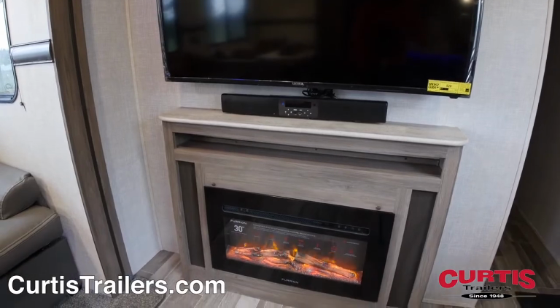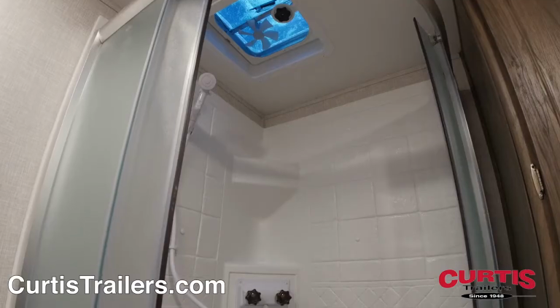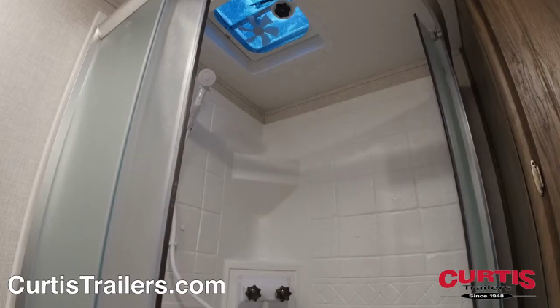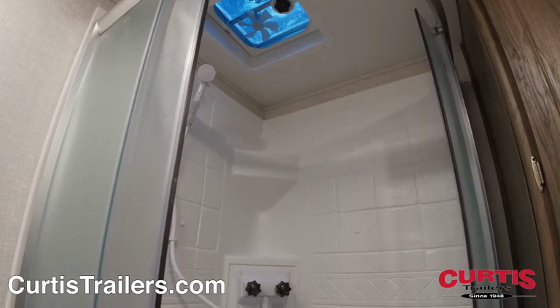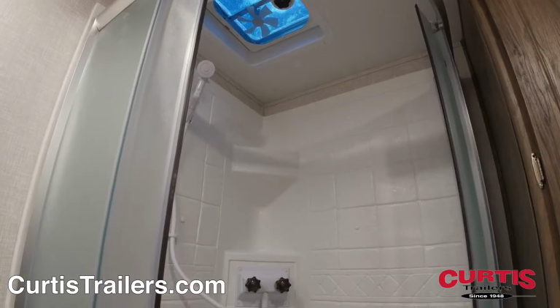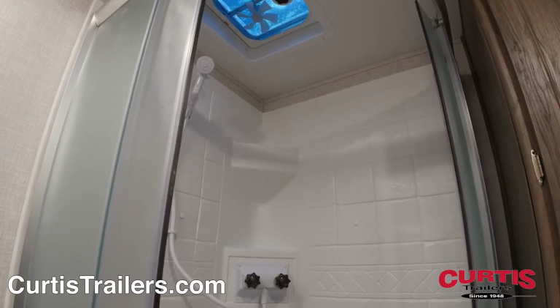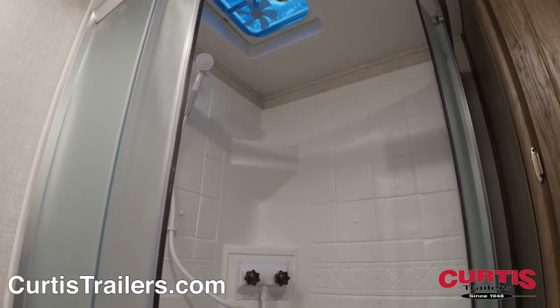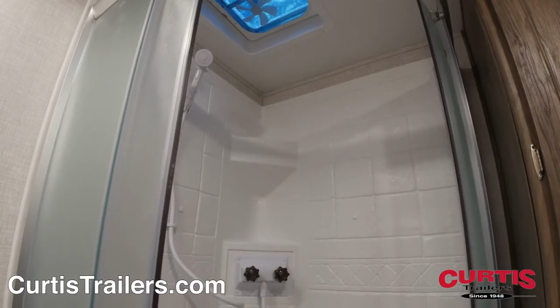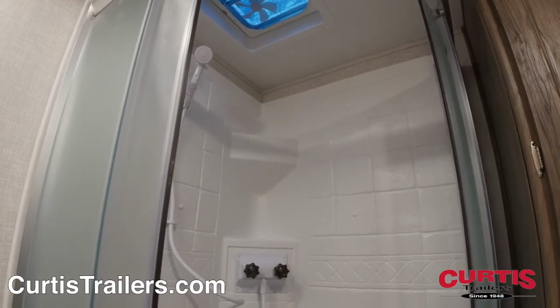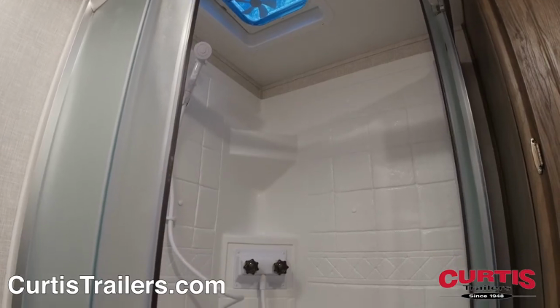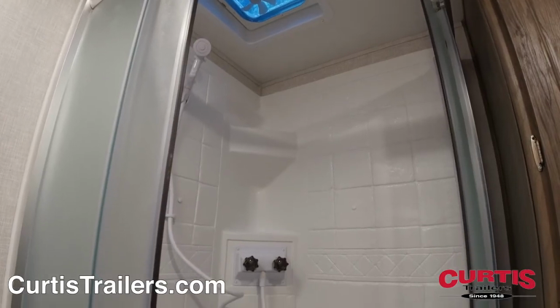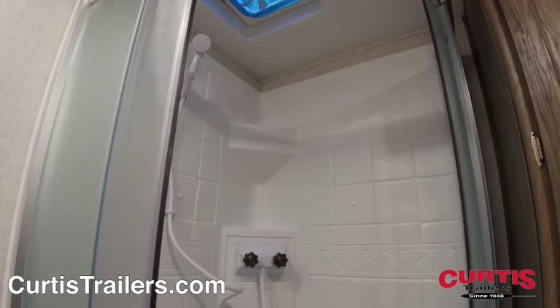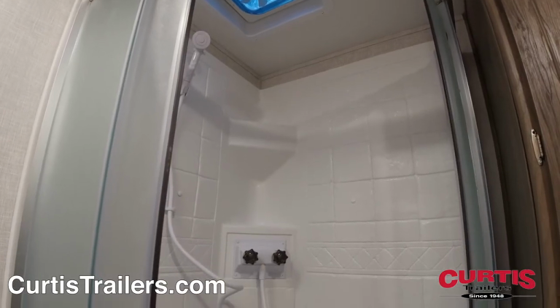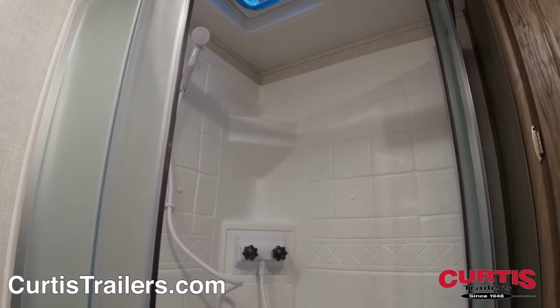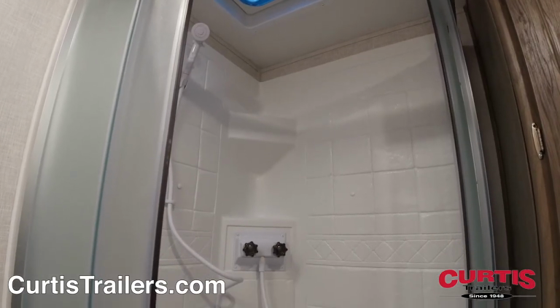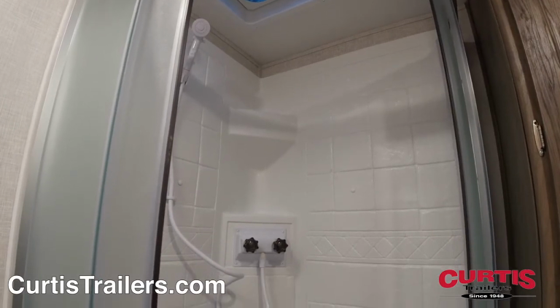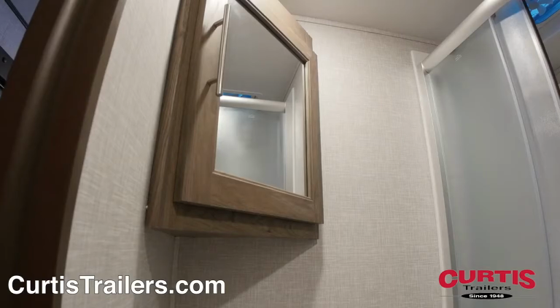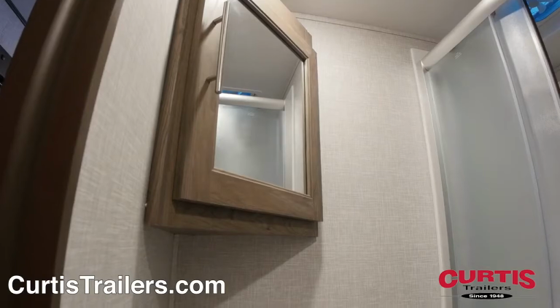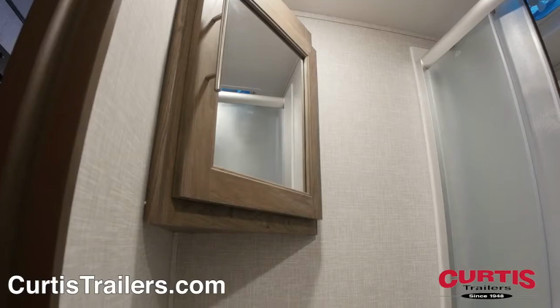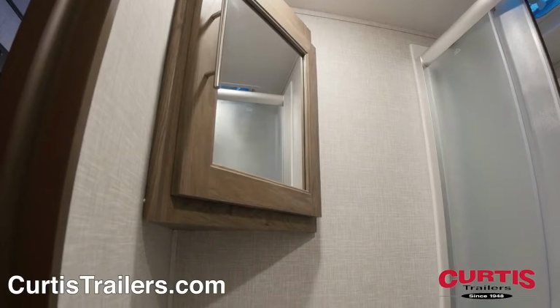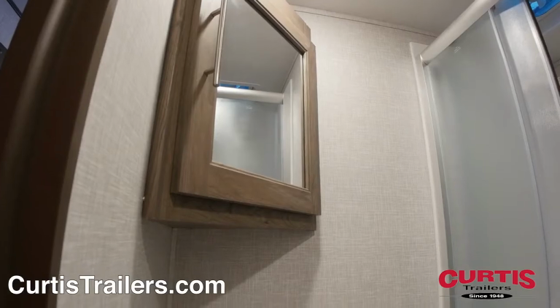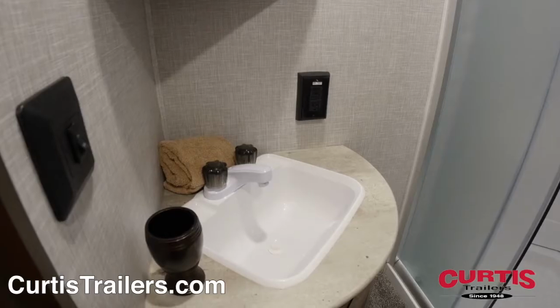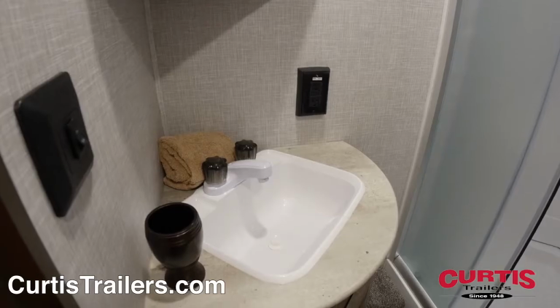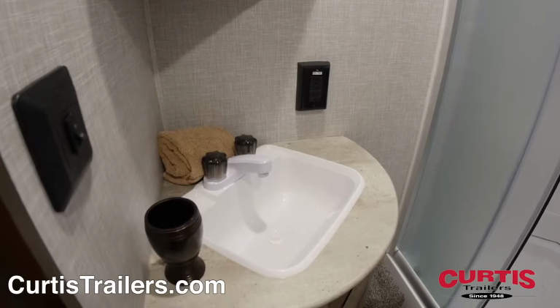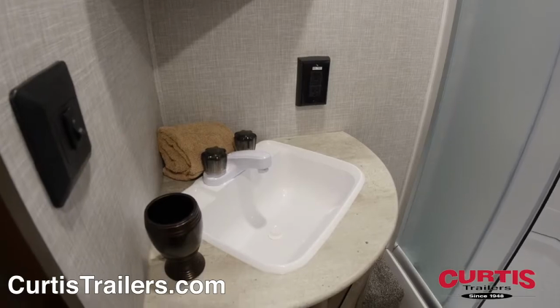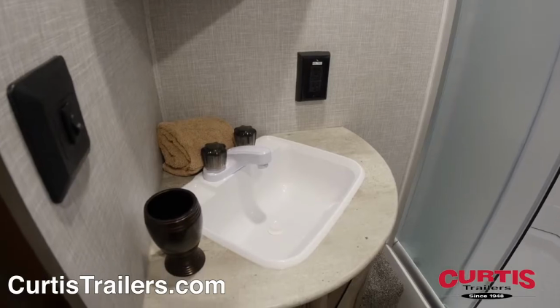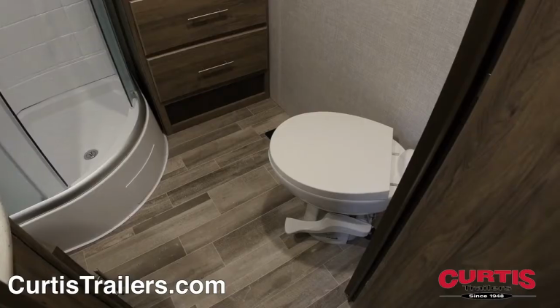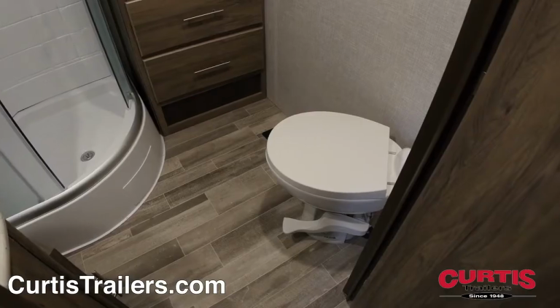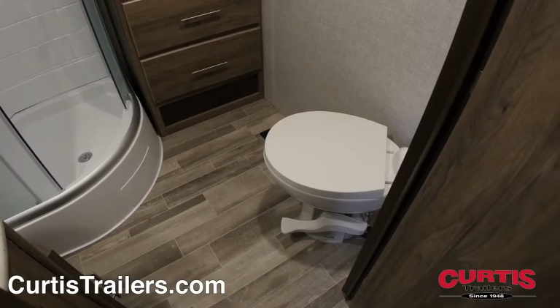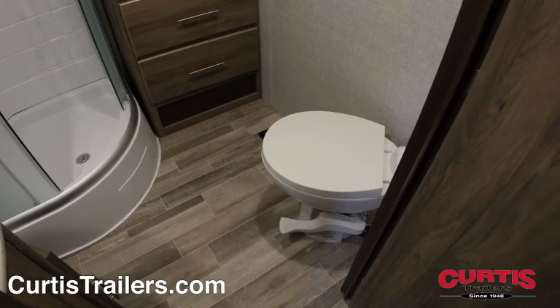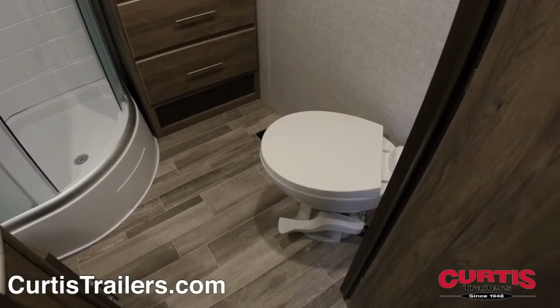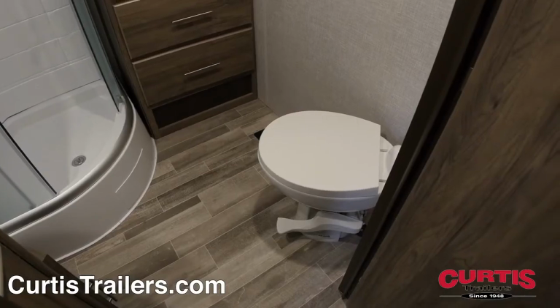The bathroom holds a skylight radius shower, mirrored medicine cabinet with sink, and a step-flush toilet.